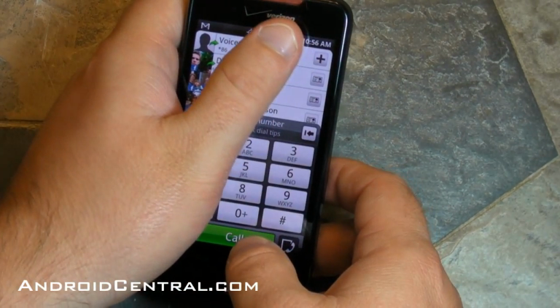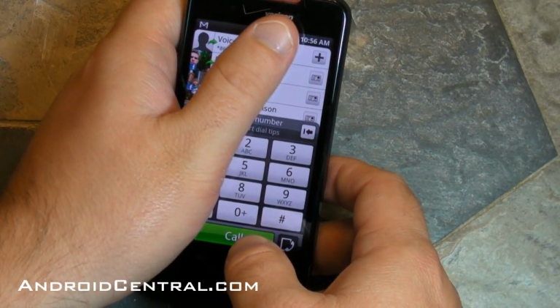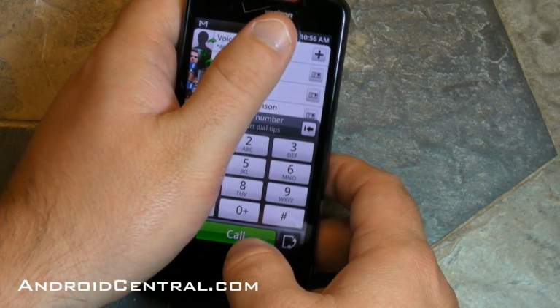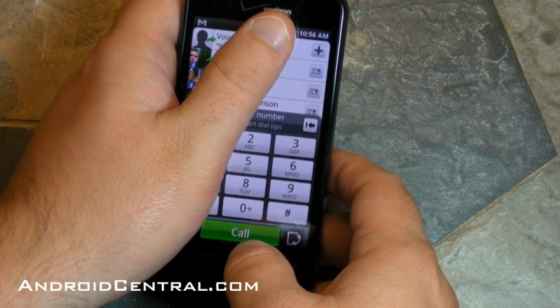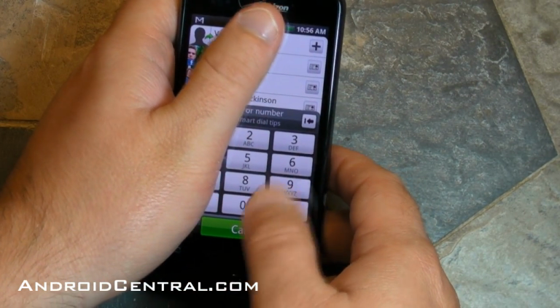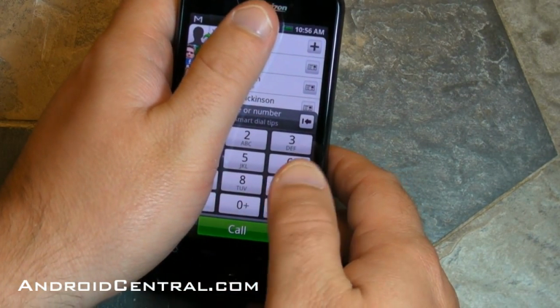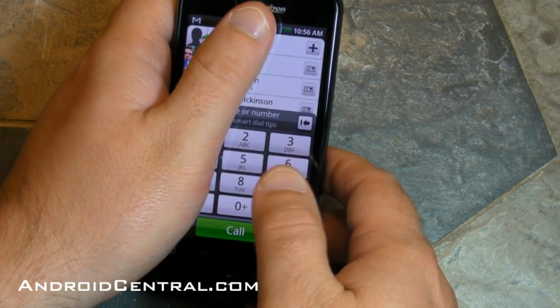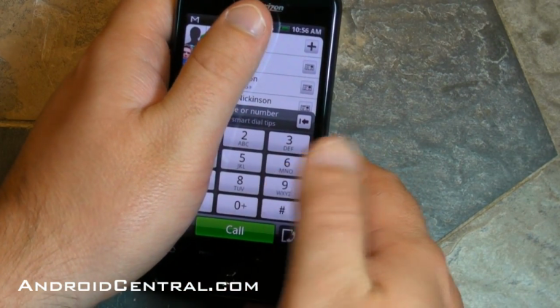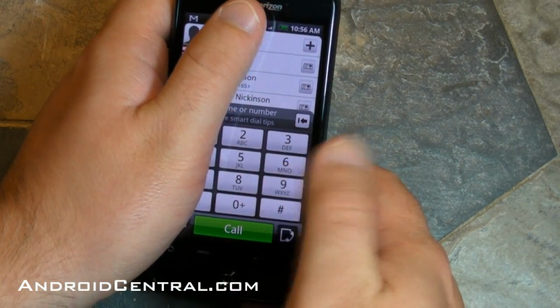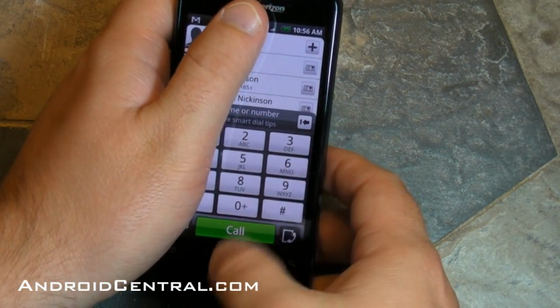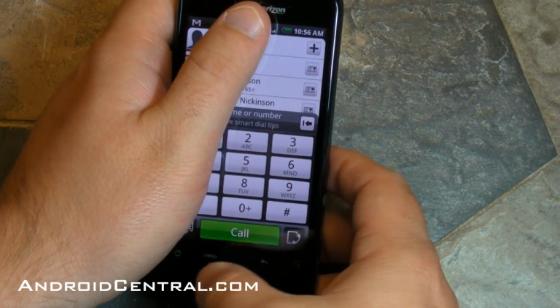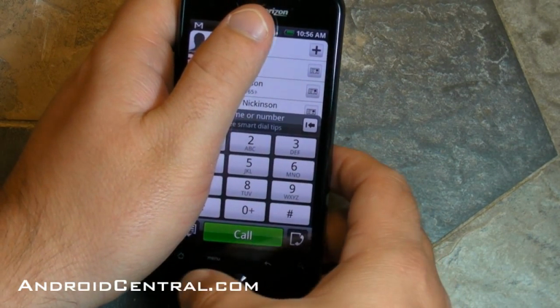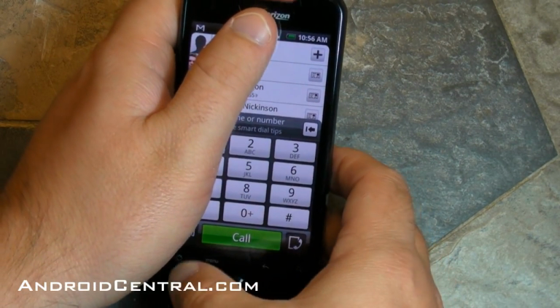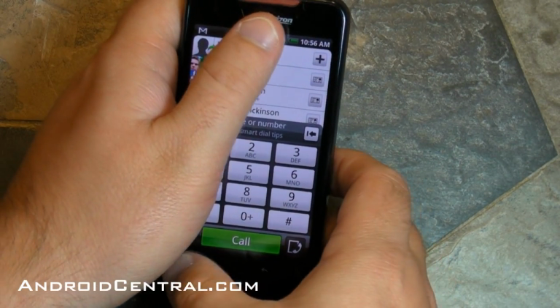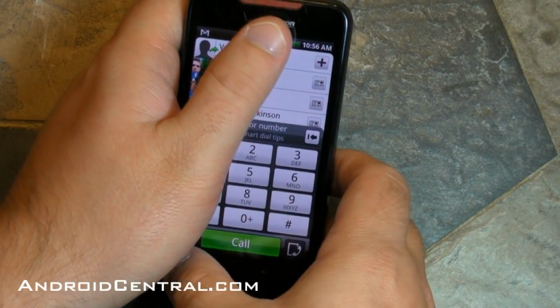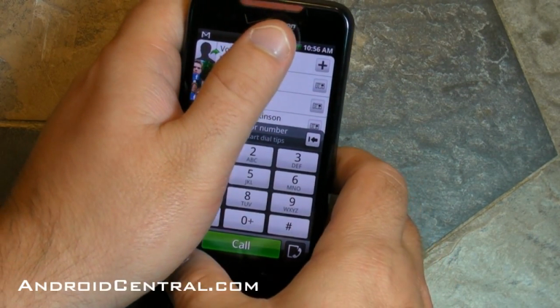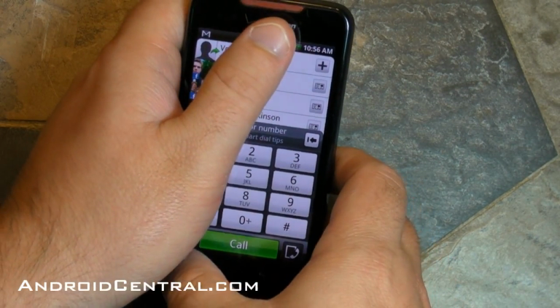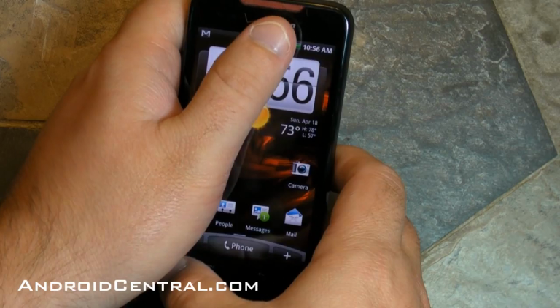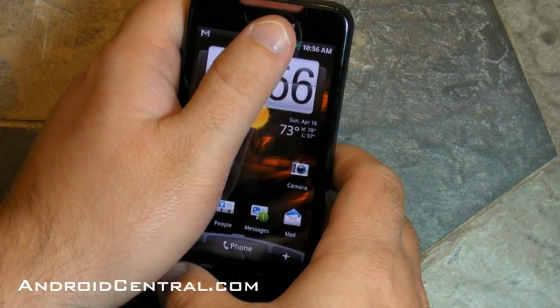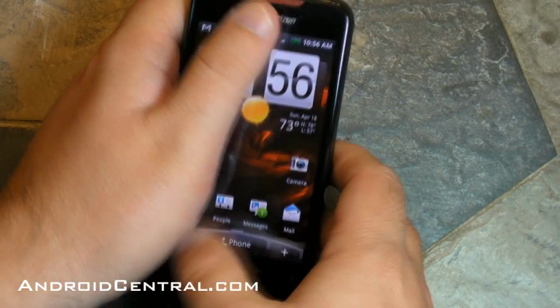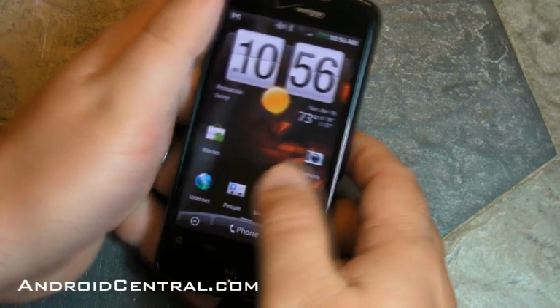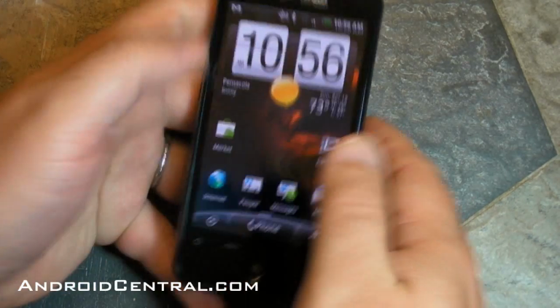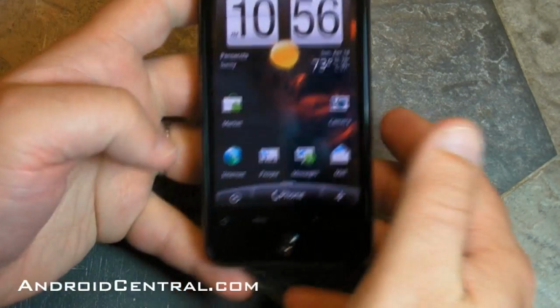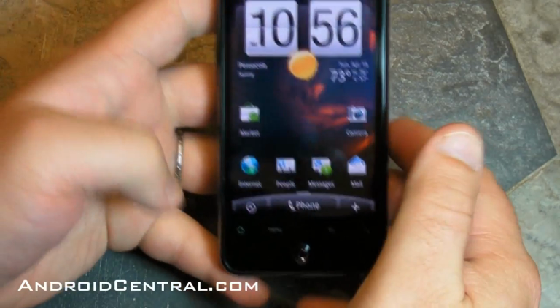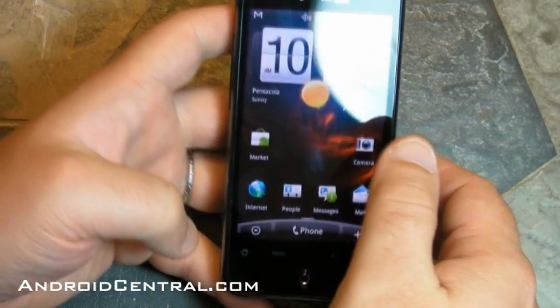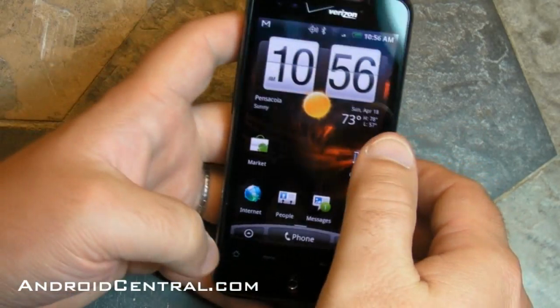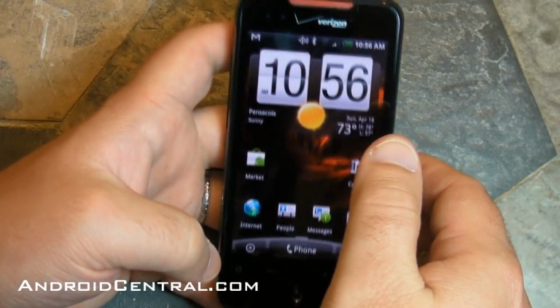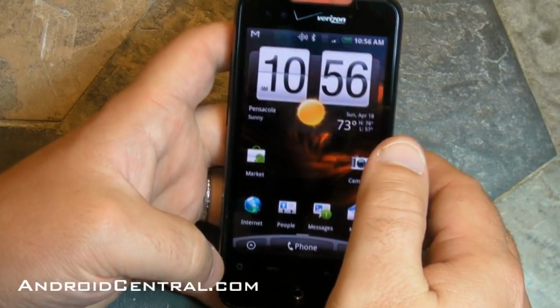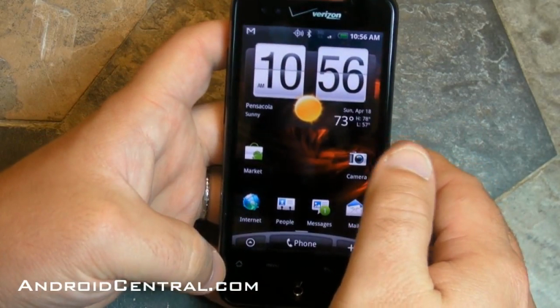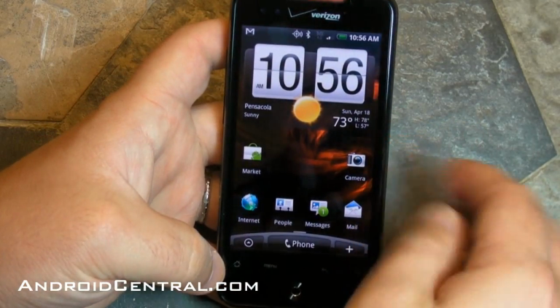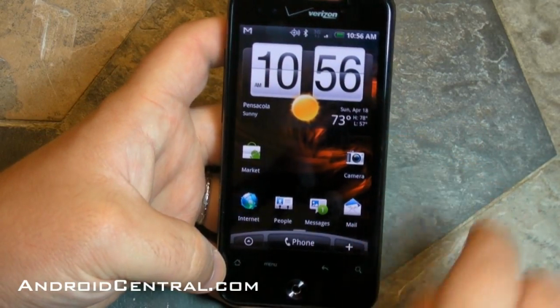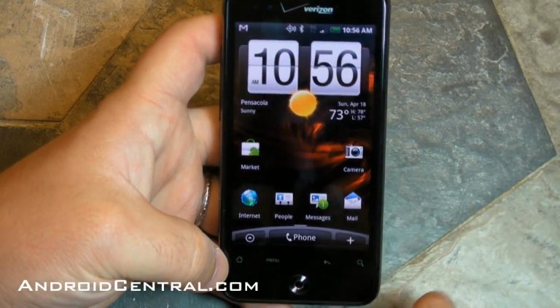Here's the phone dialer. I've got to cover up some phone numbers here. It's a pretty basic phone dialer.